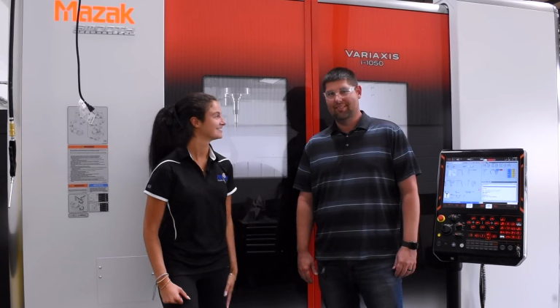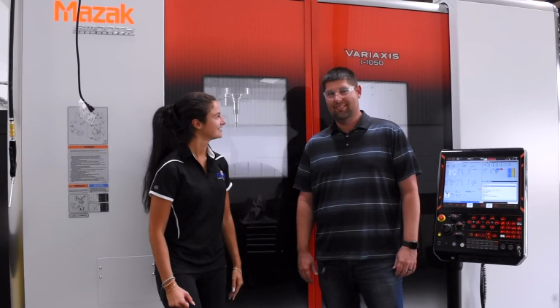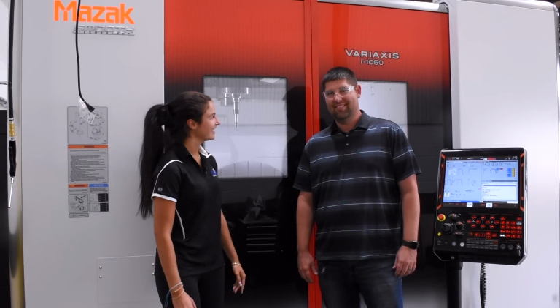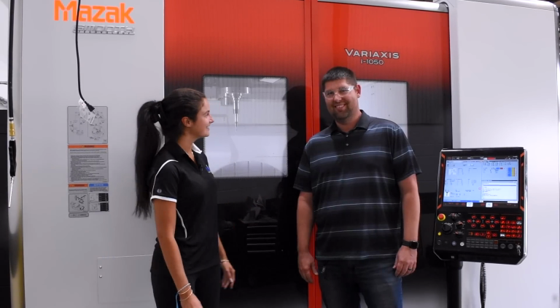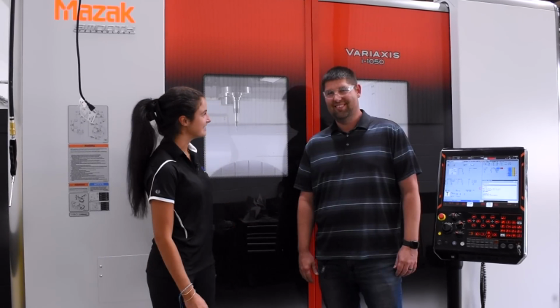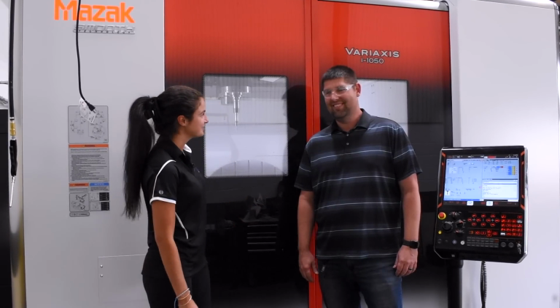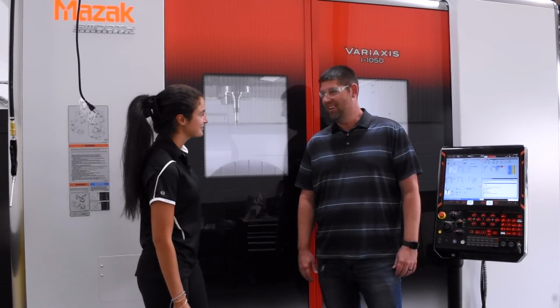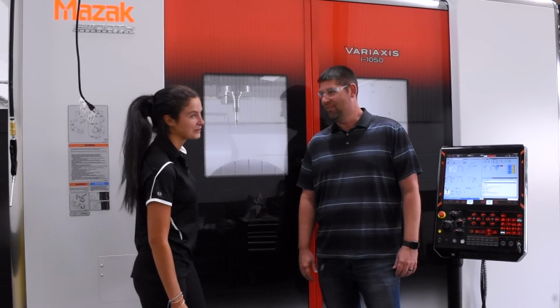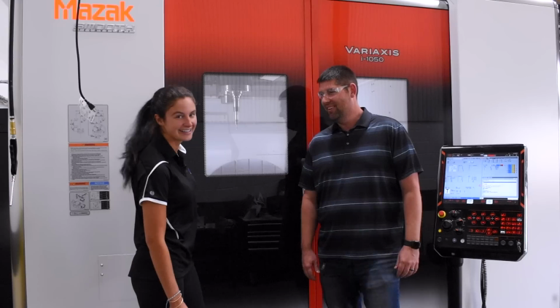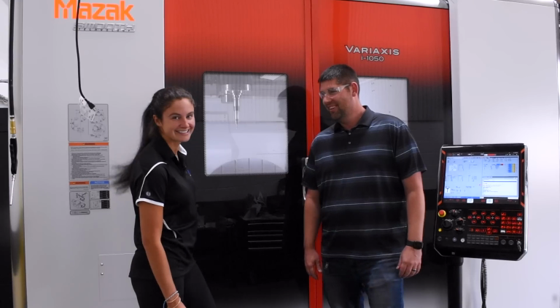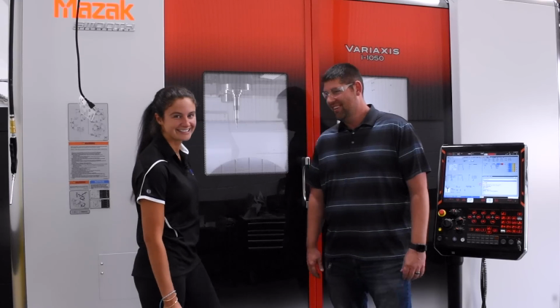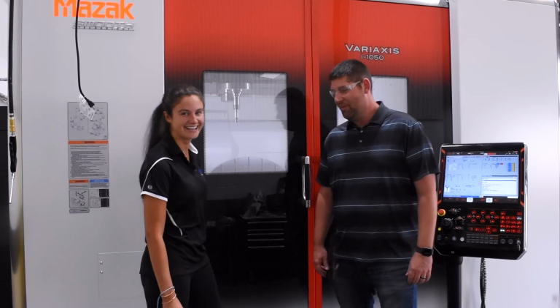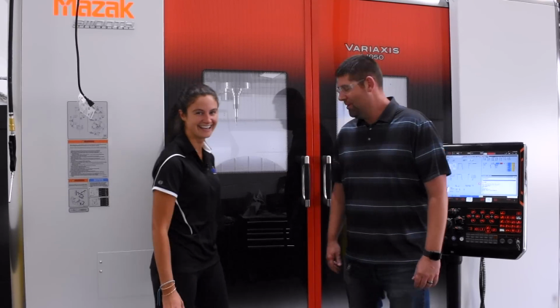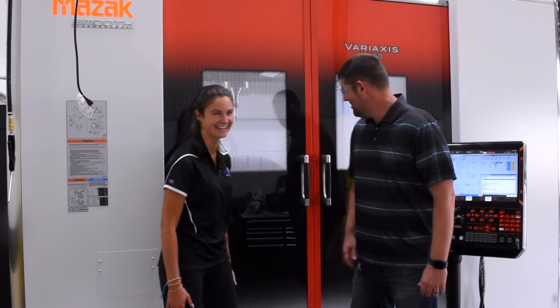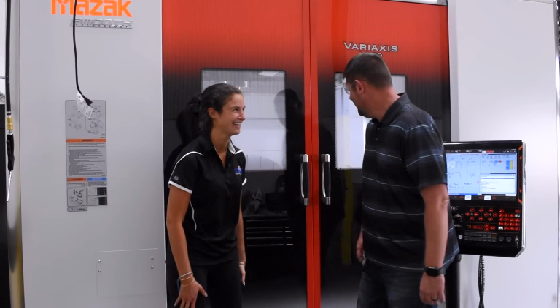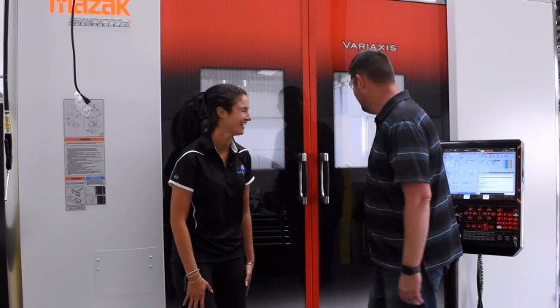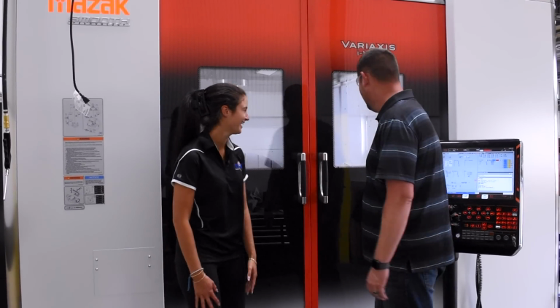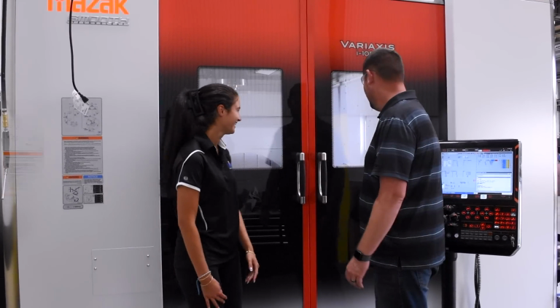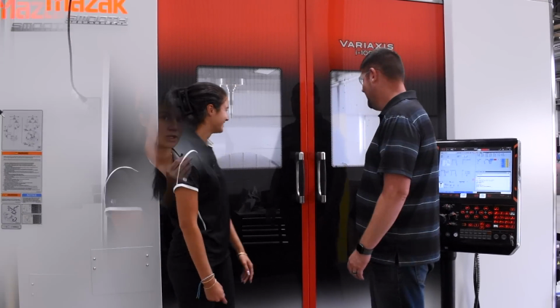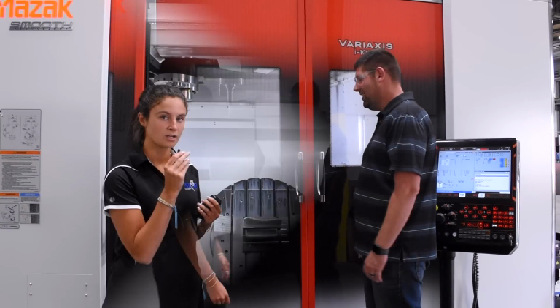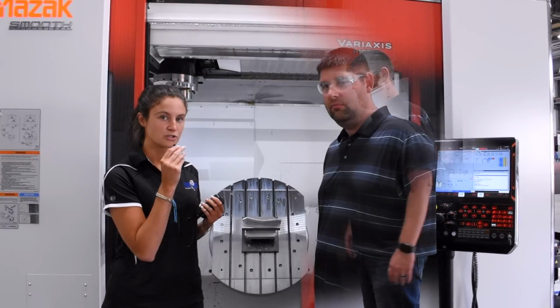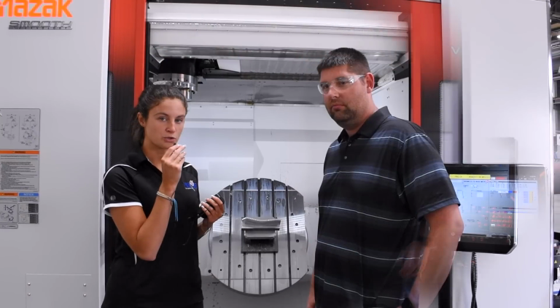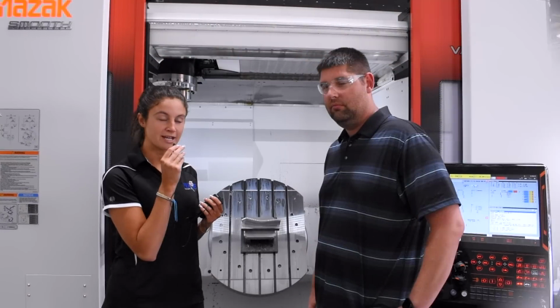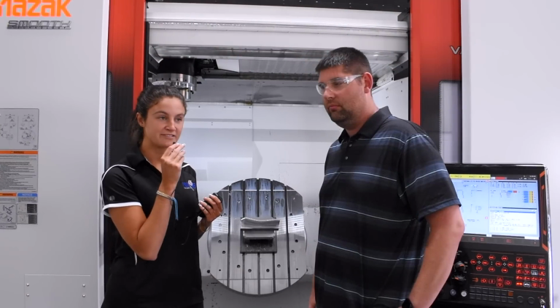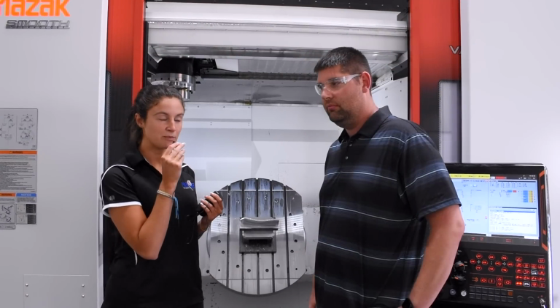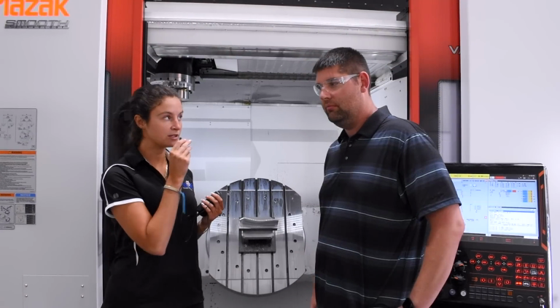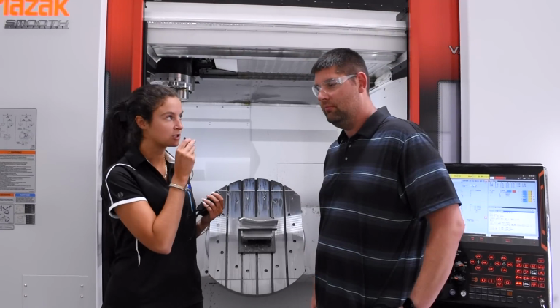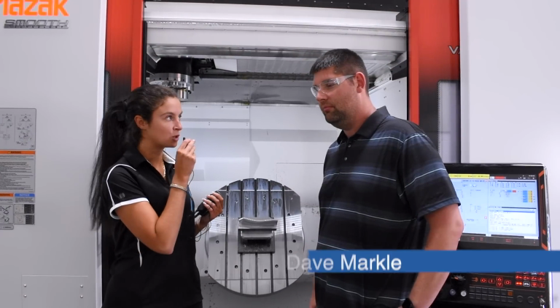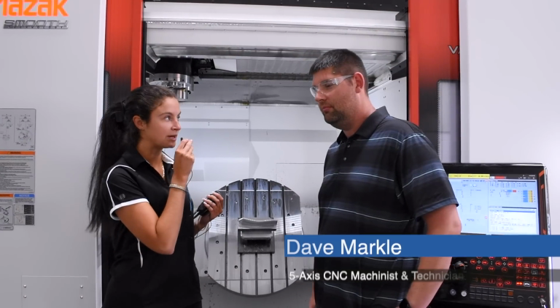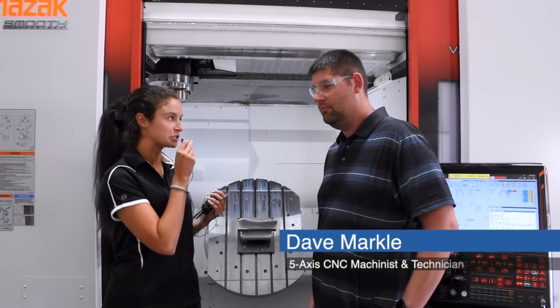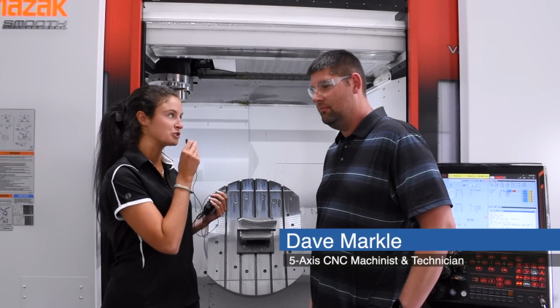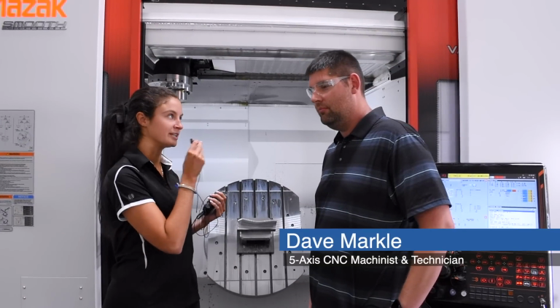Hey Dave. Hey Rose. So Dave, tell me a little more about this machine.